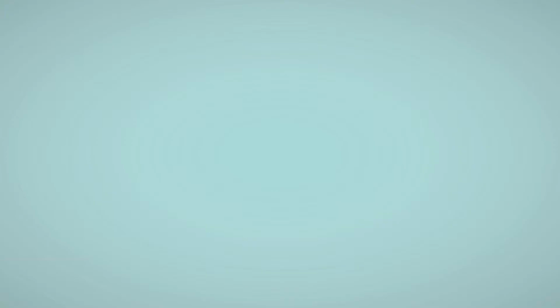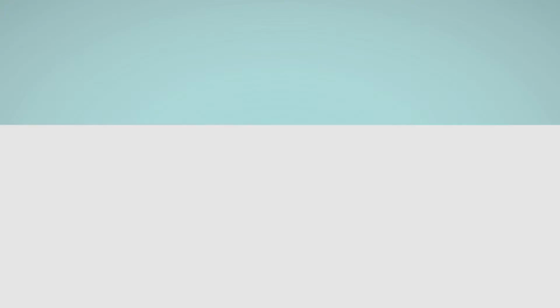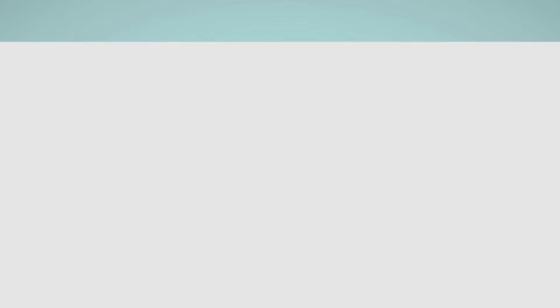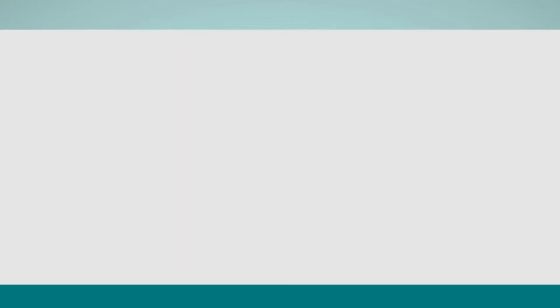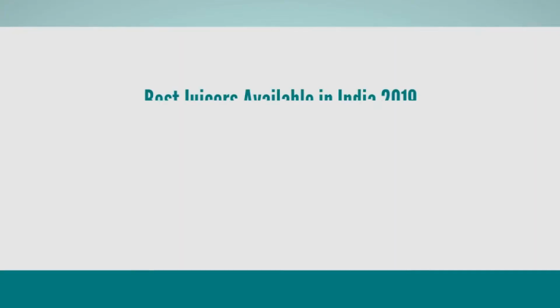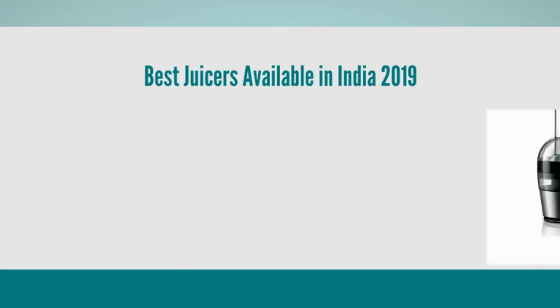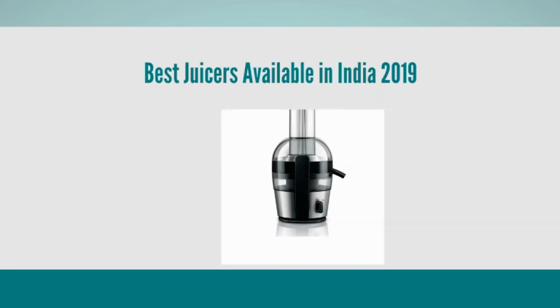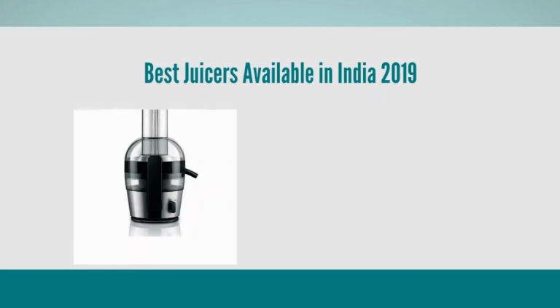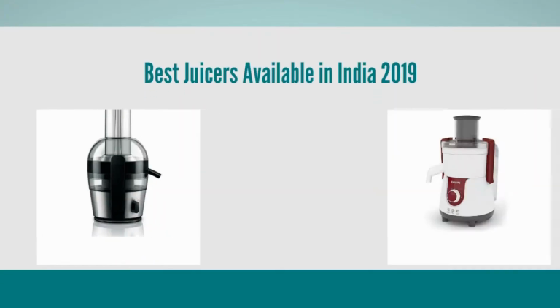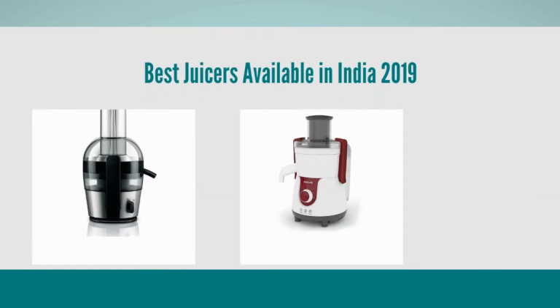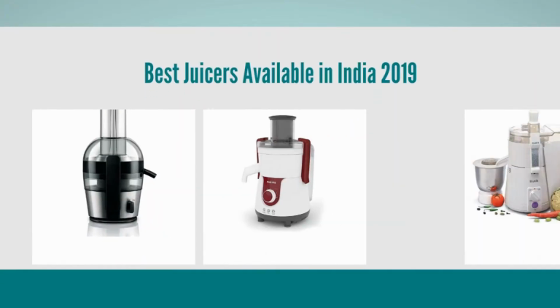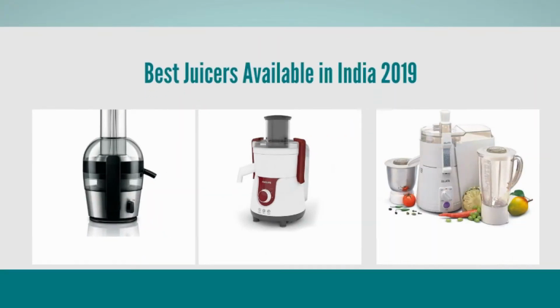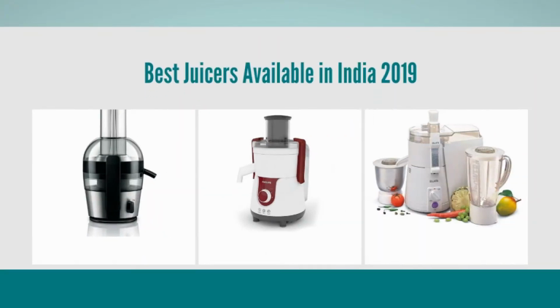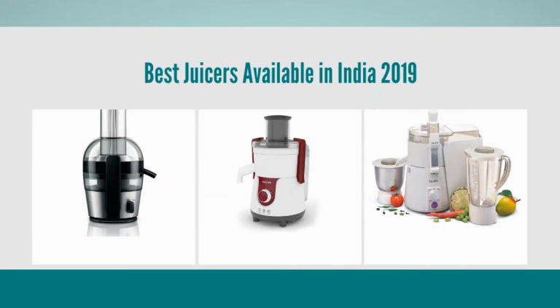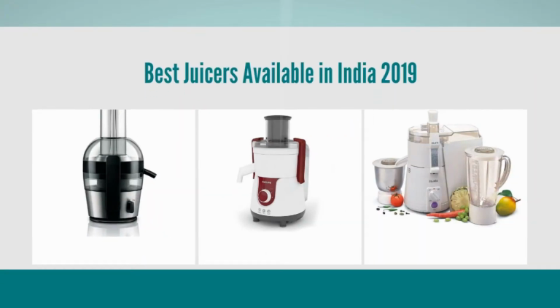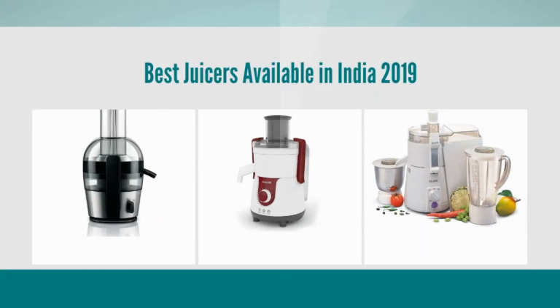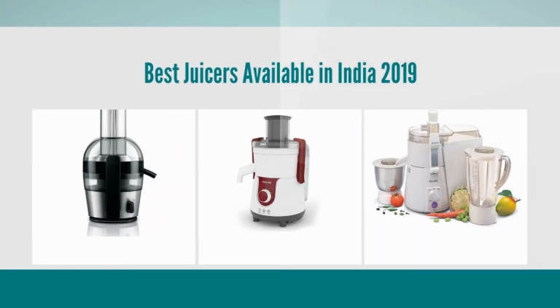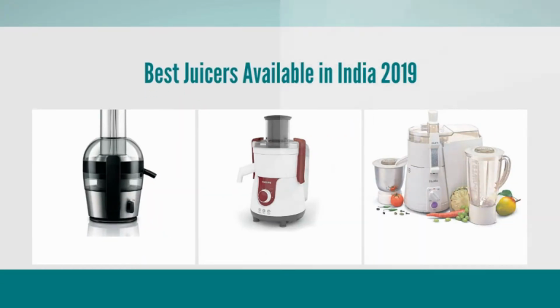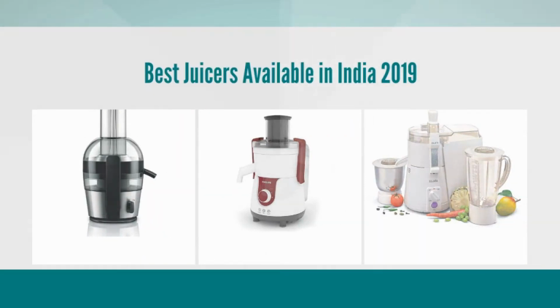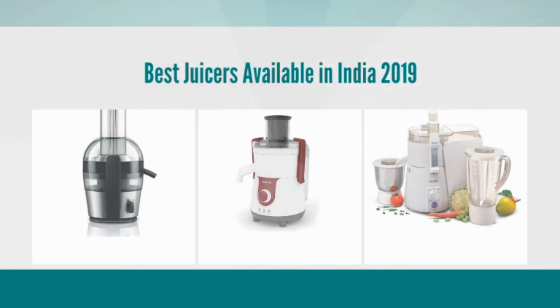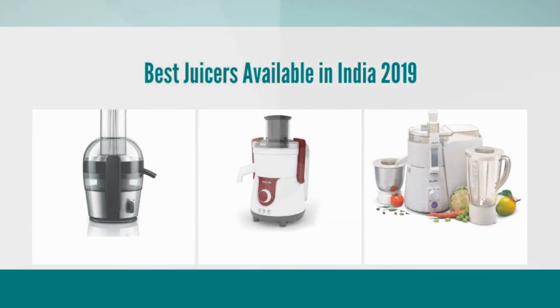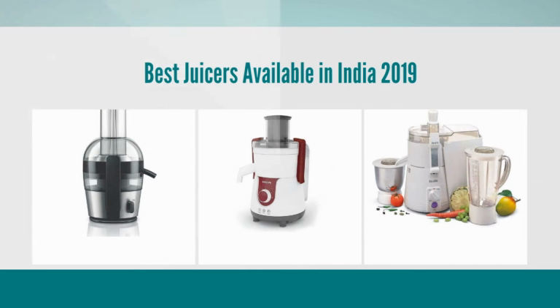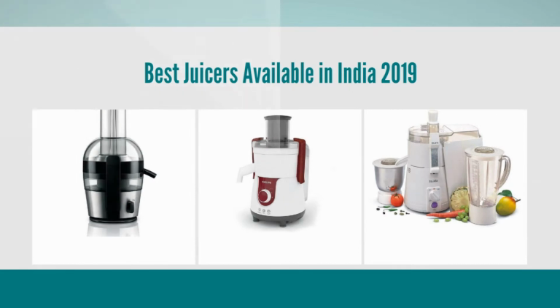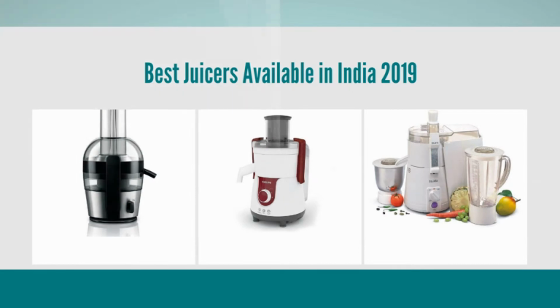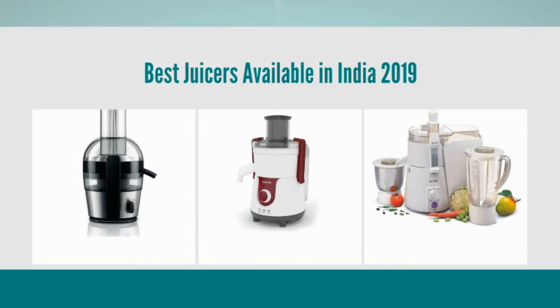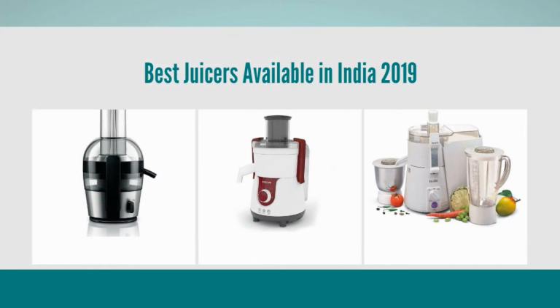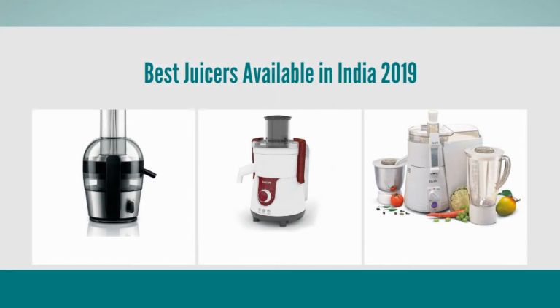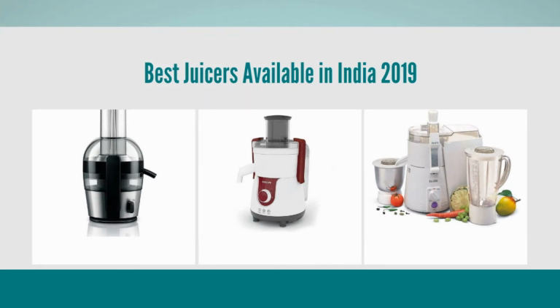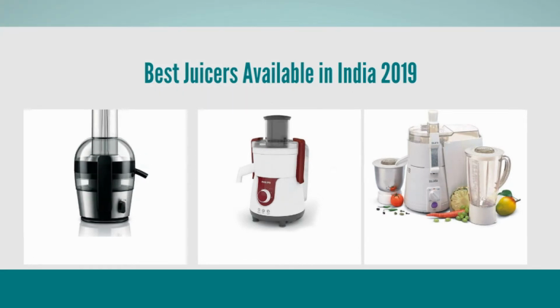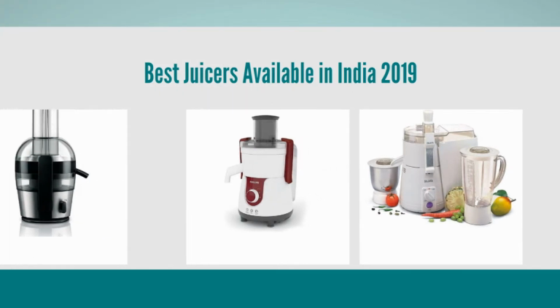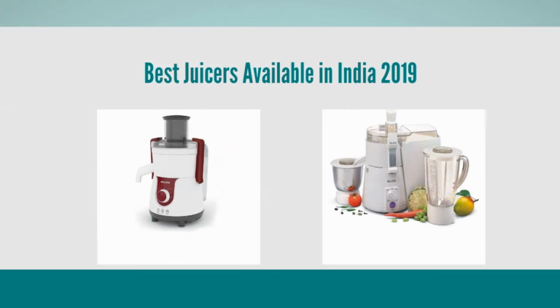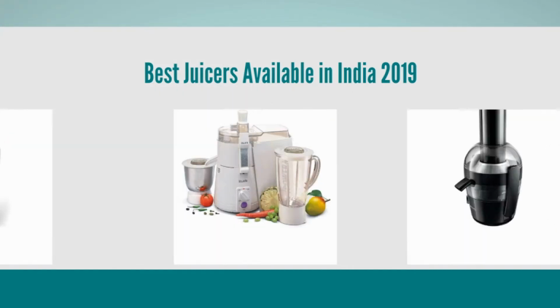Are you looking for the best juicers available in India? Then here is the list.